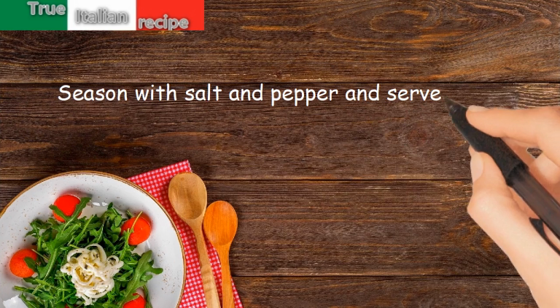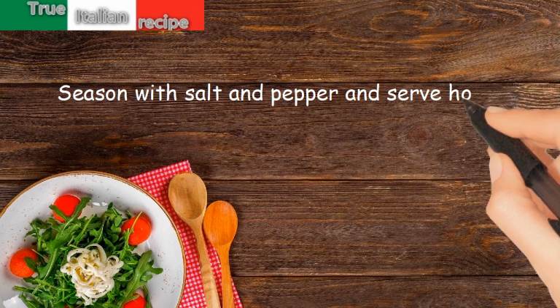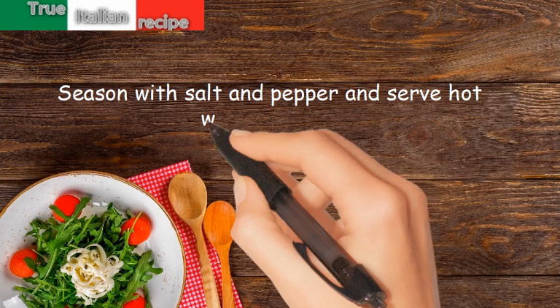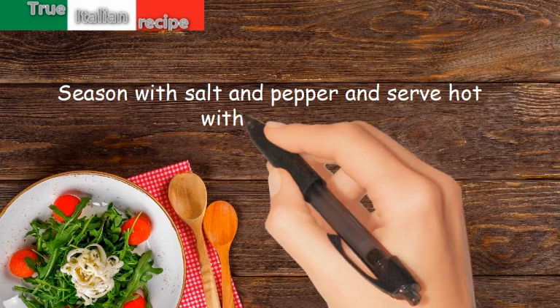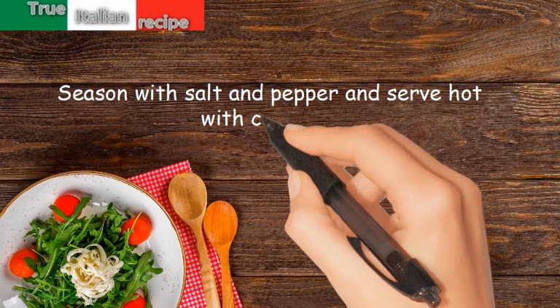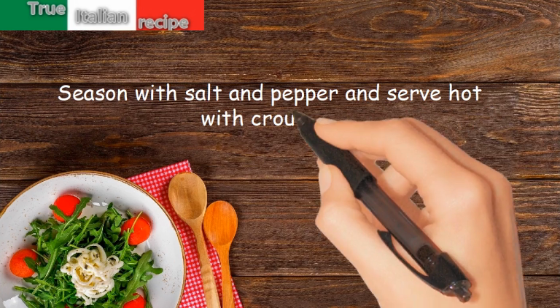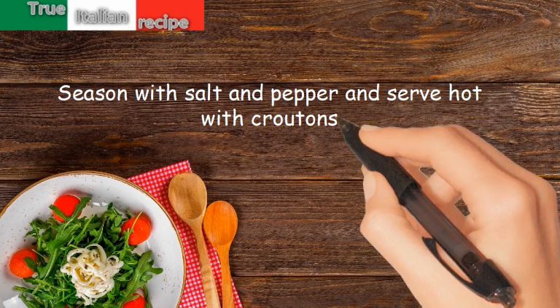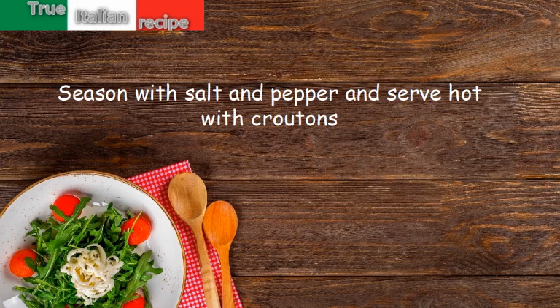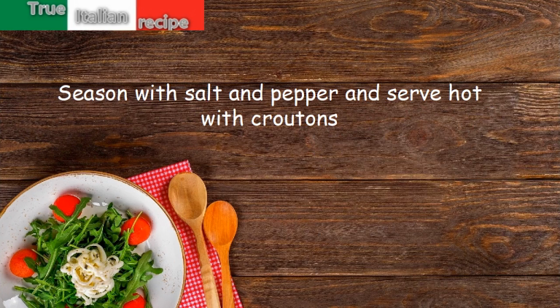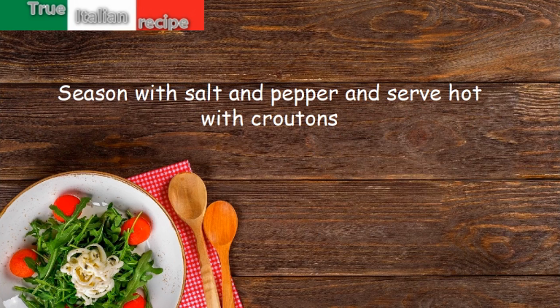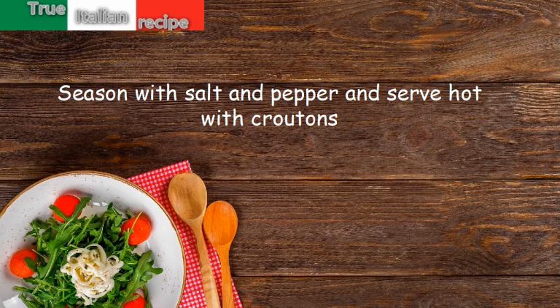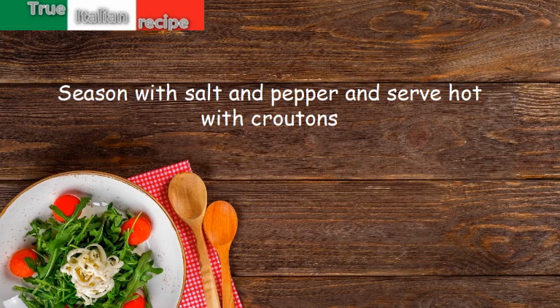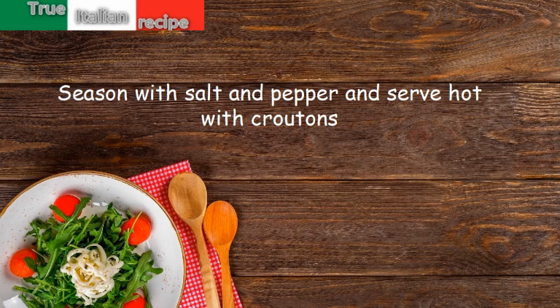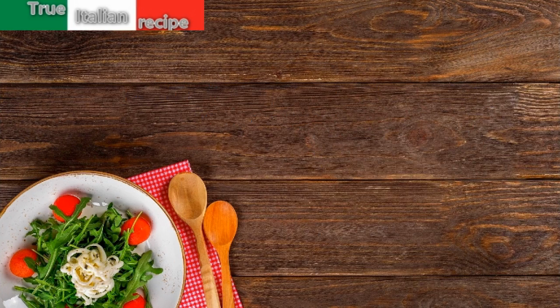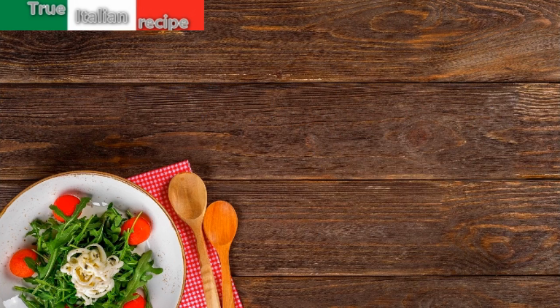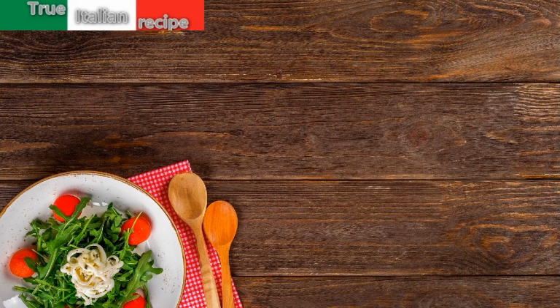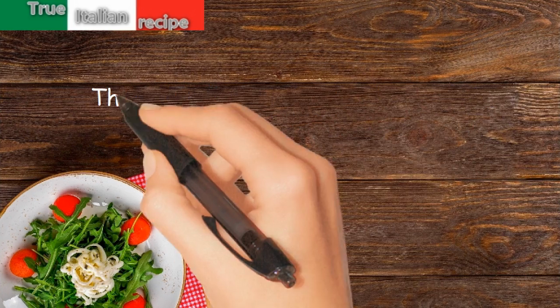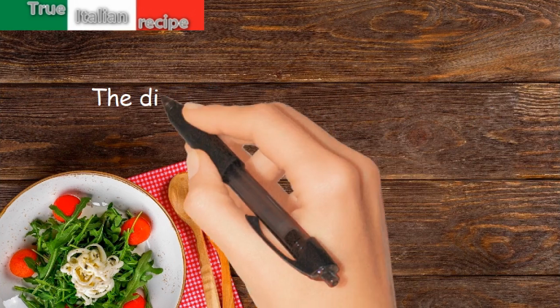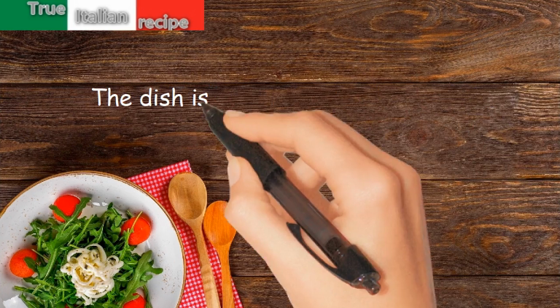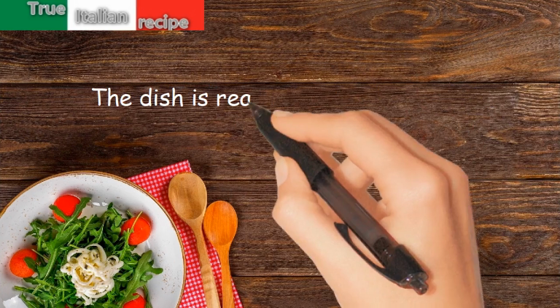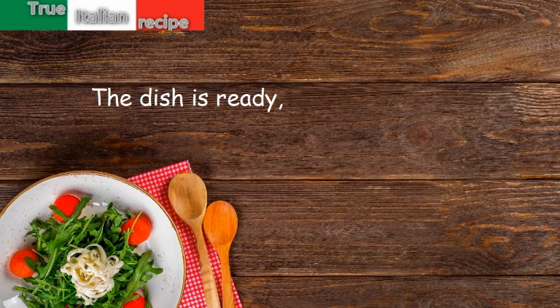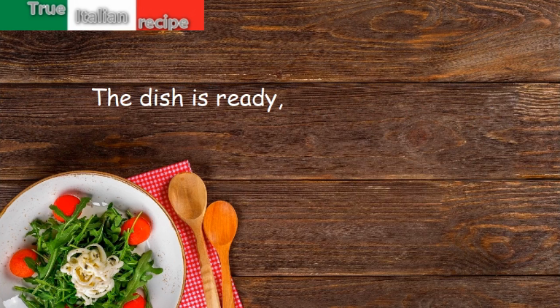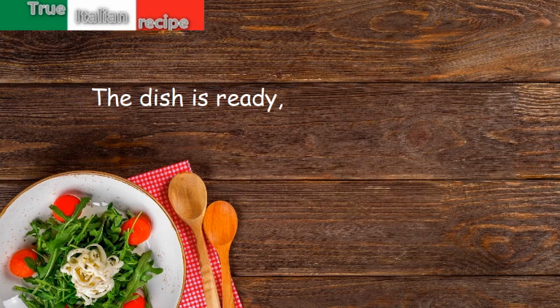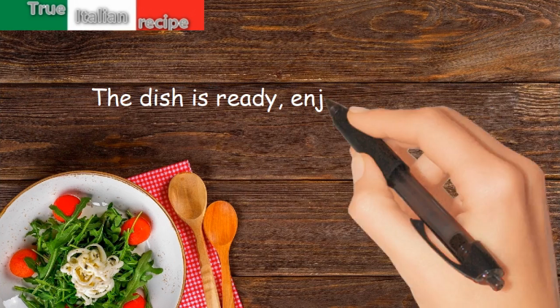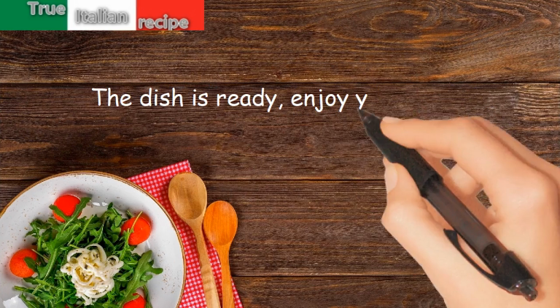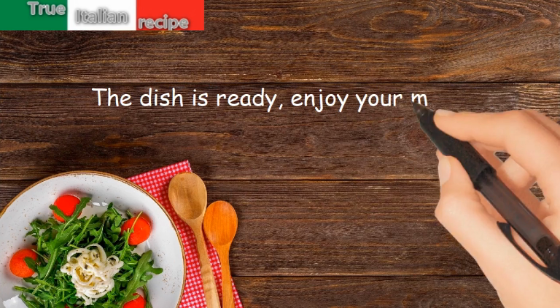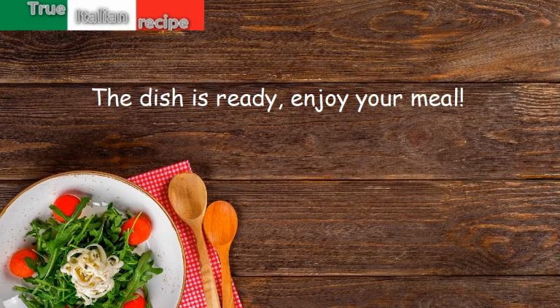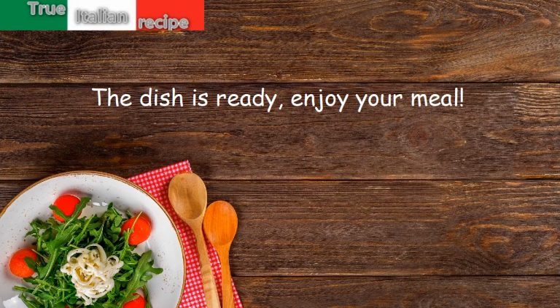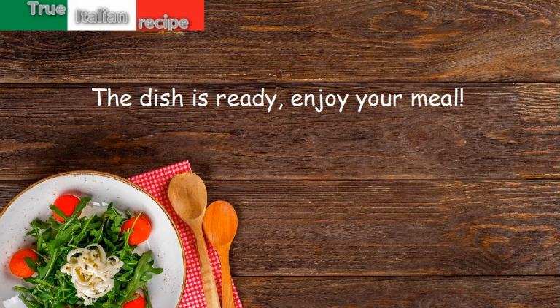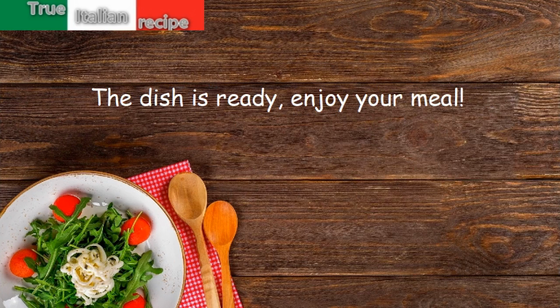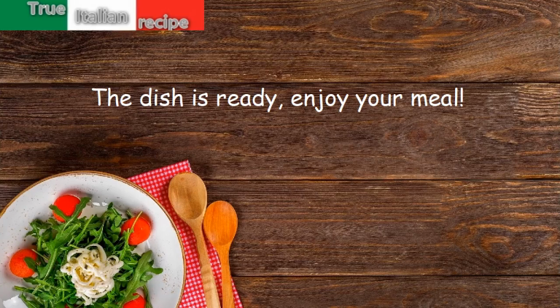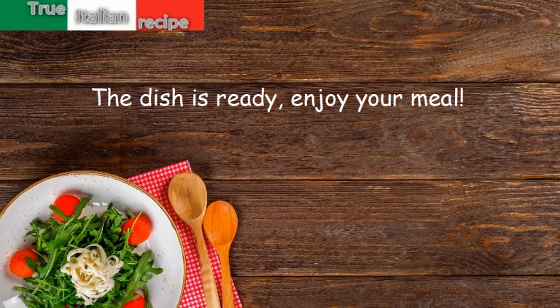Serve hot with croutons. The dish is ready — enjoy your meal!